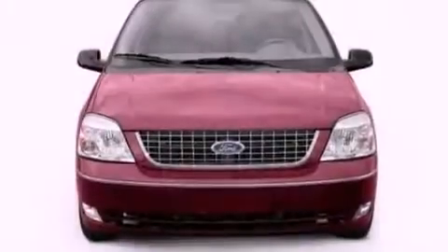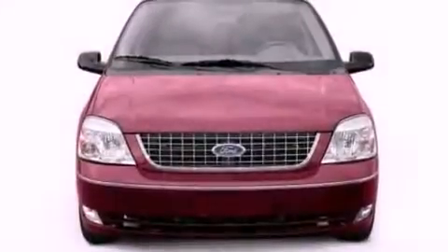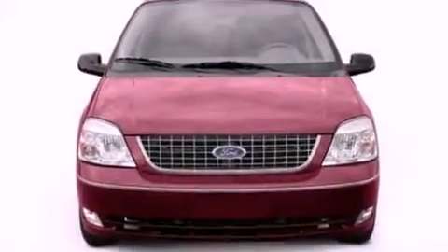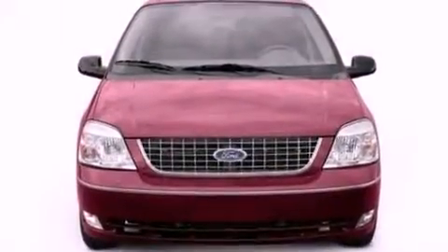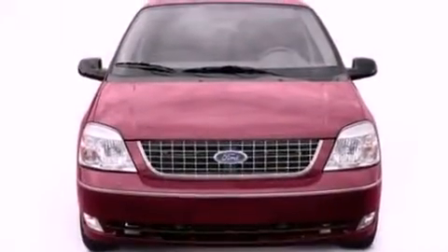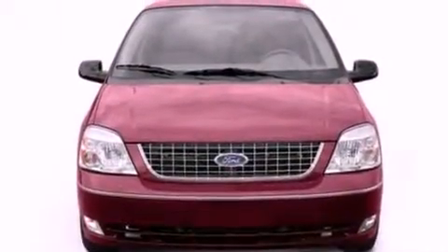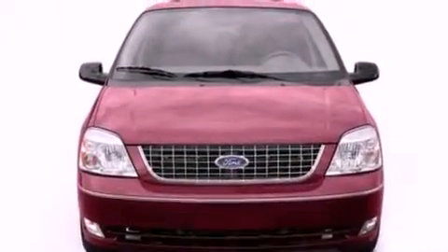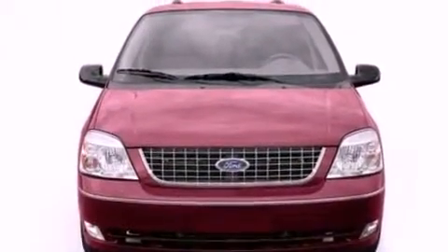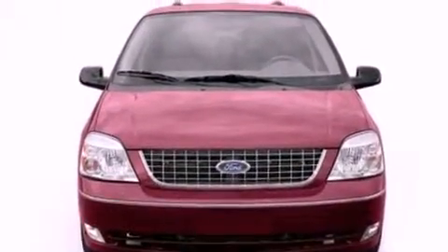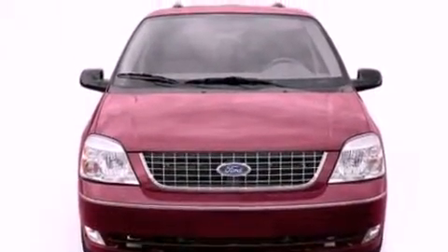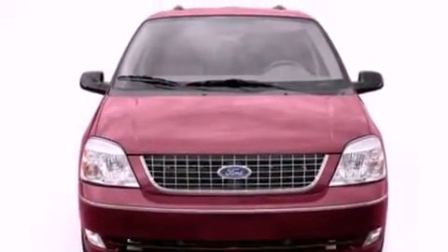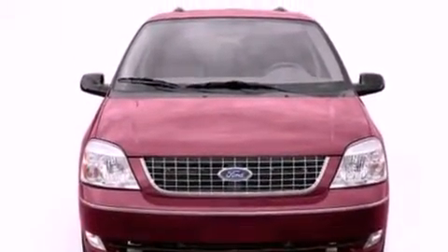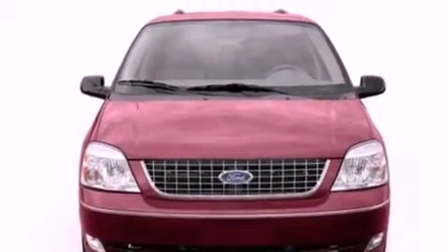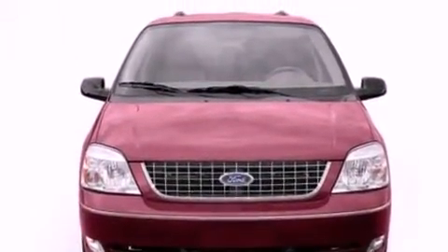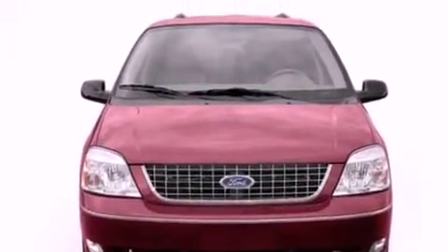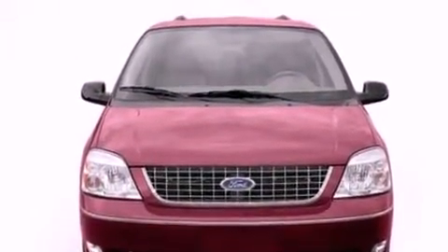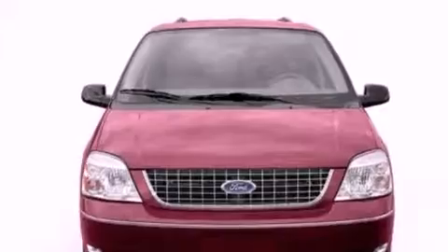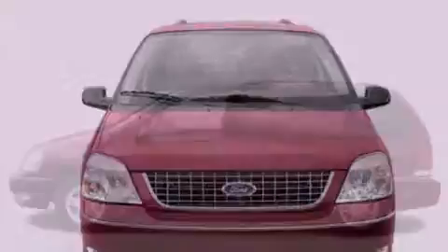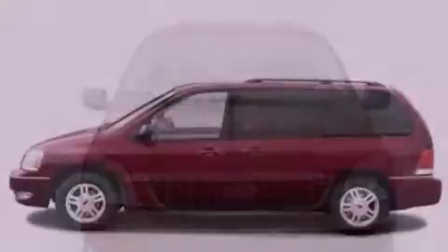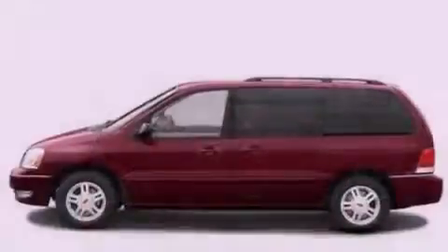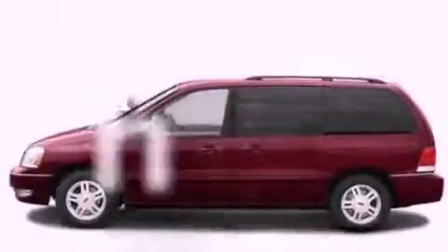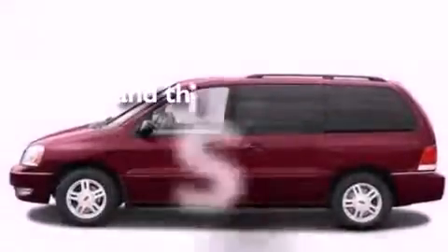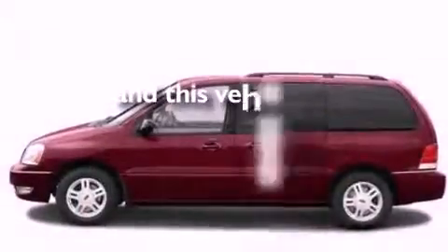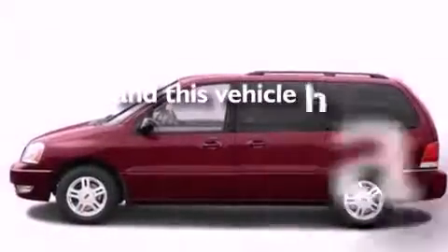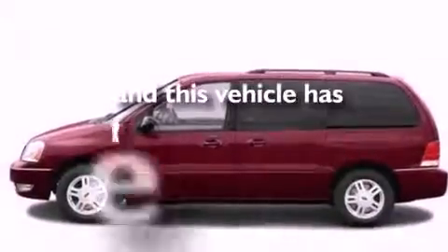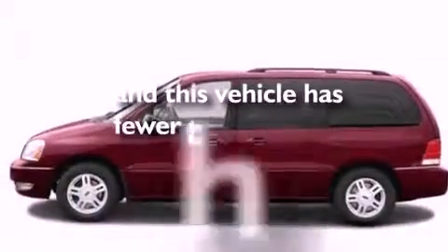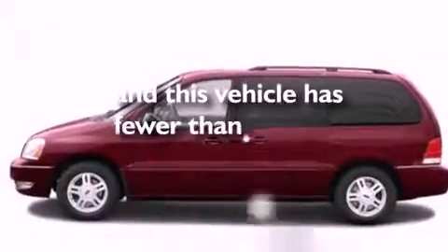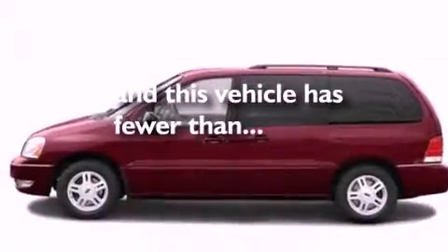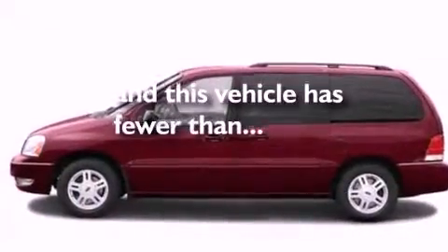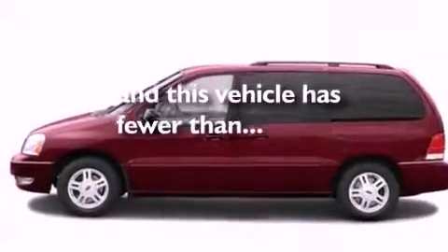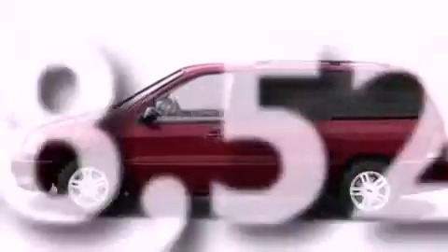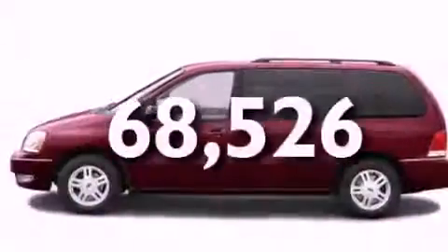A security system, dusk-sensing headlights, and air conditioning. This vehicle has fewer than 69,000 miles on the odometer.